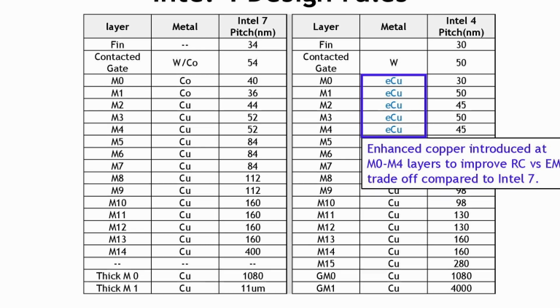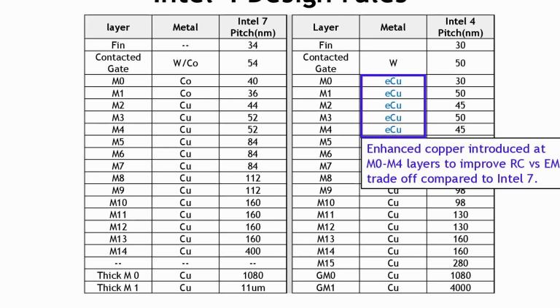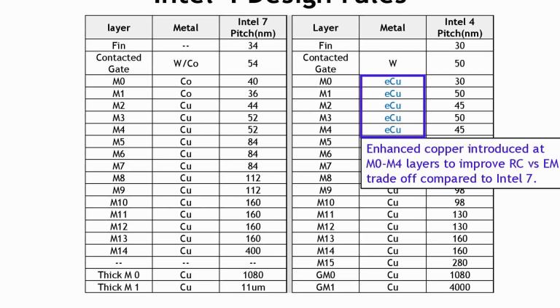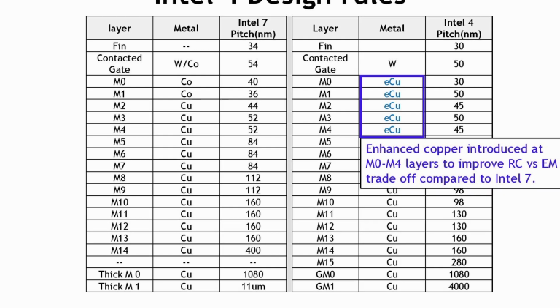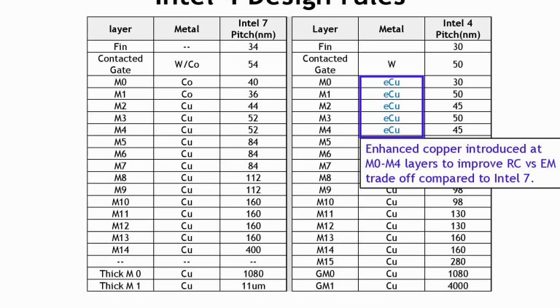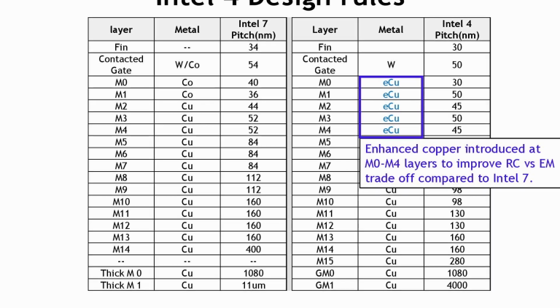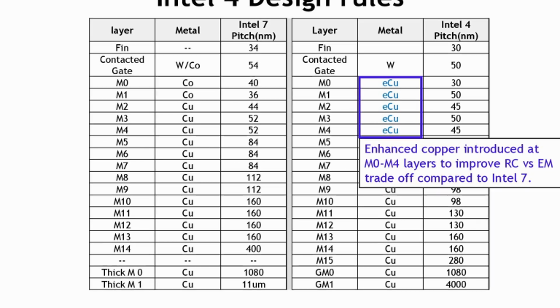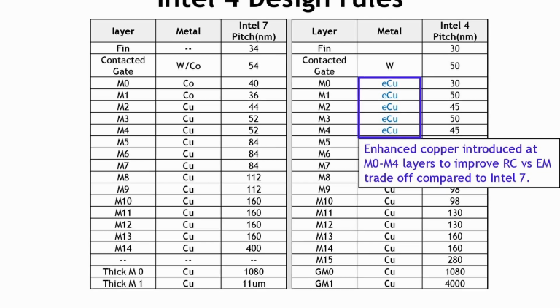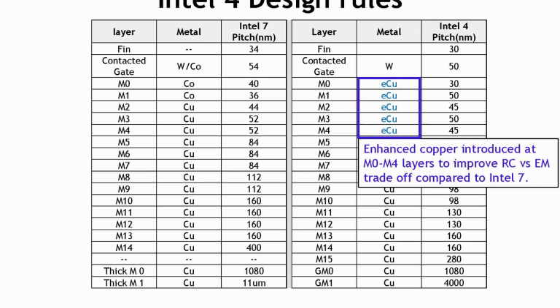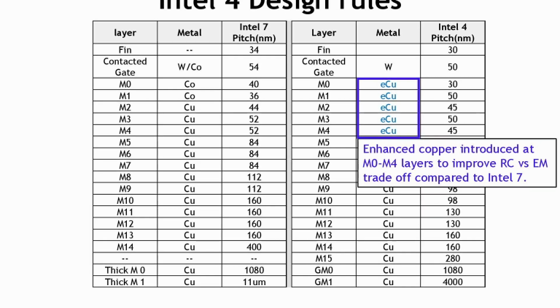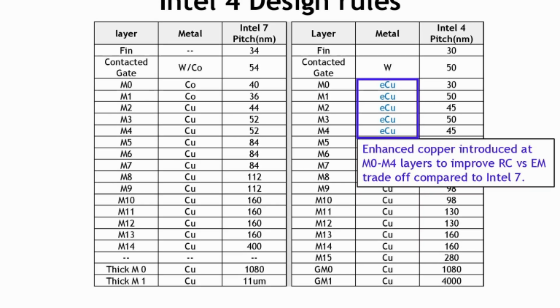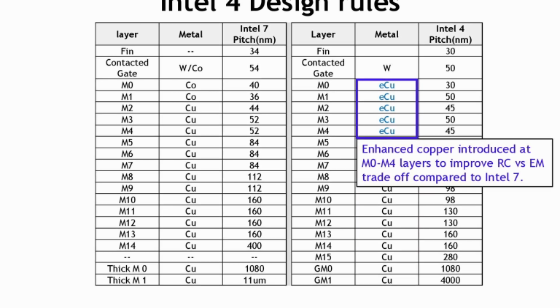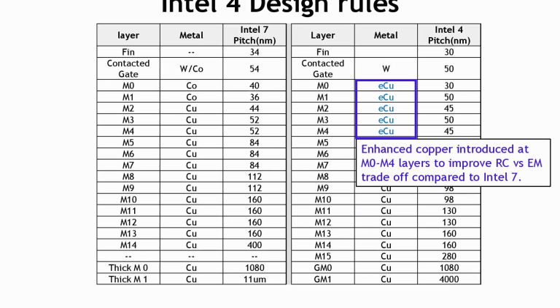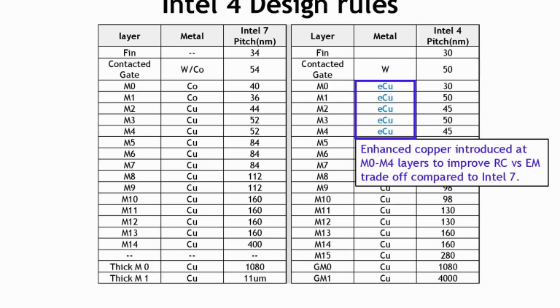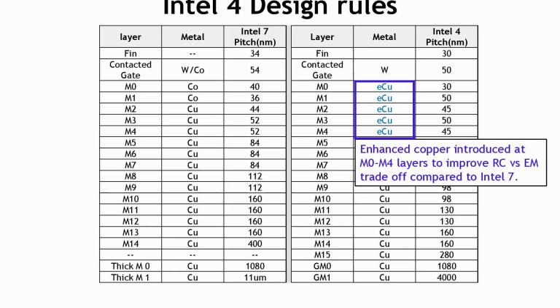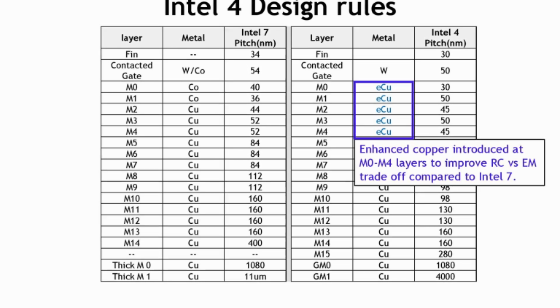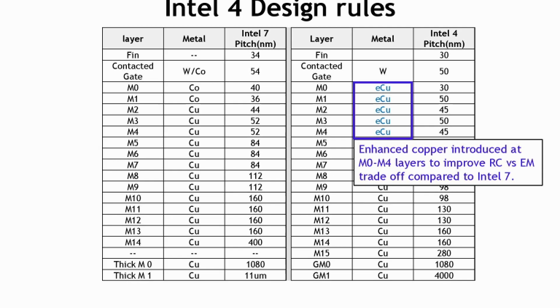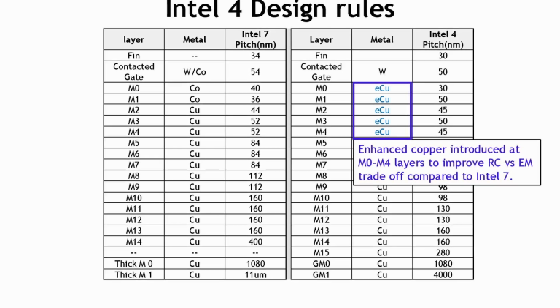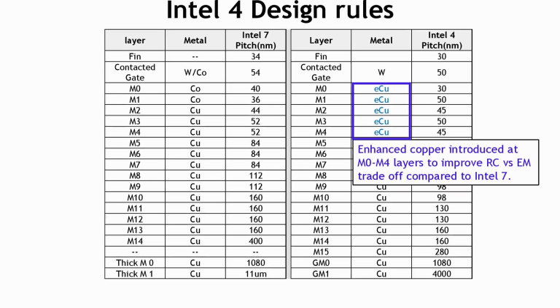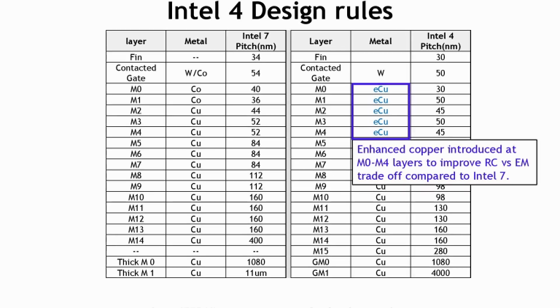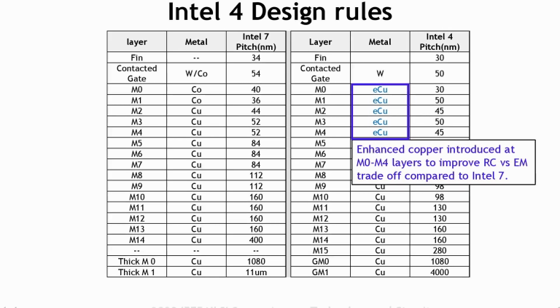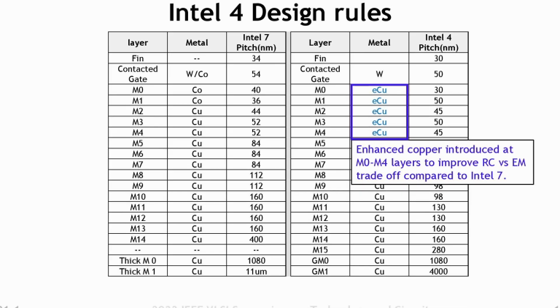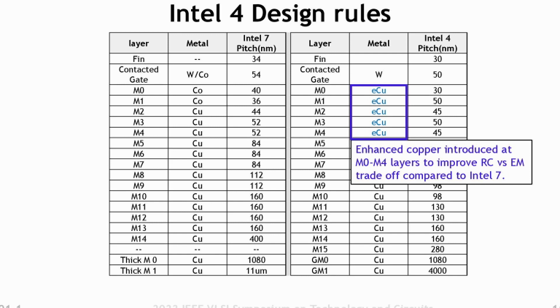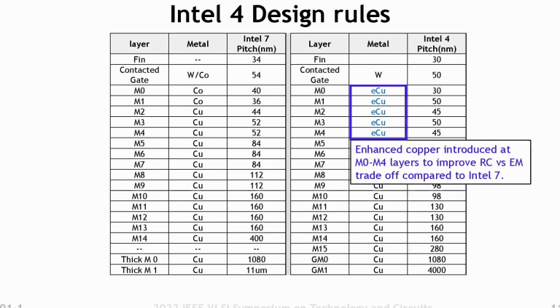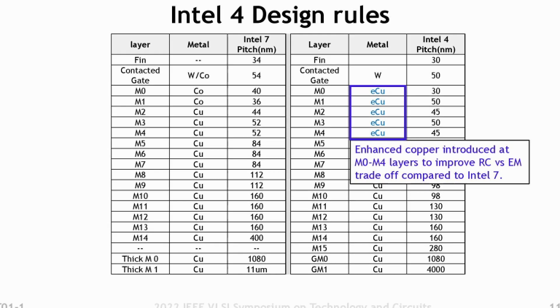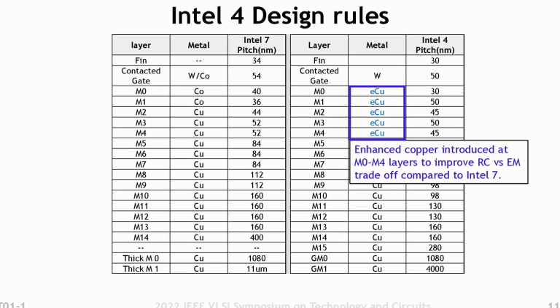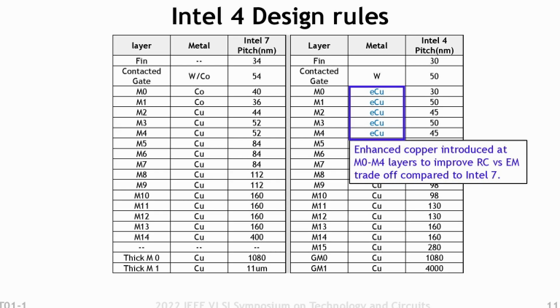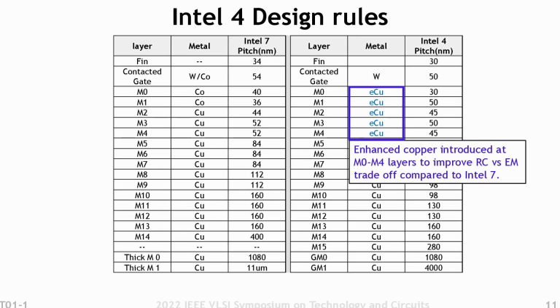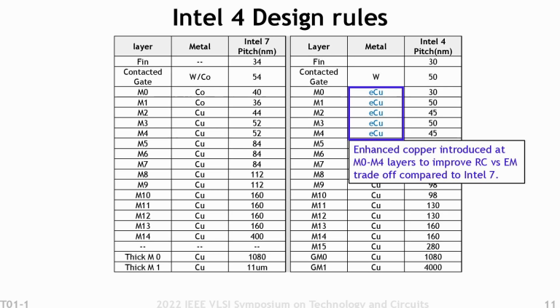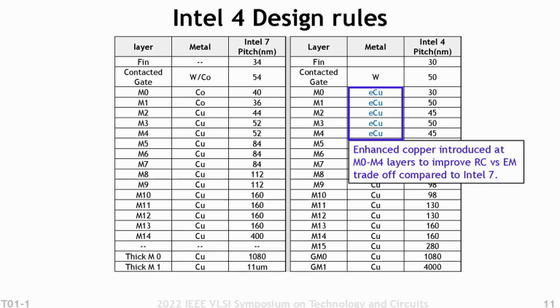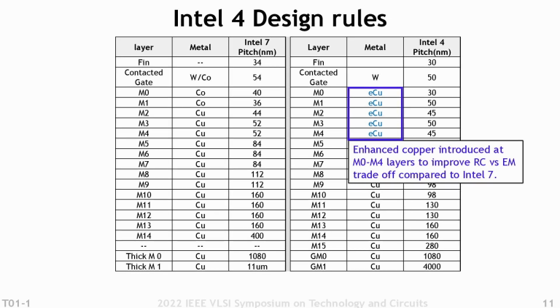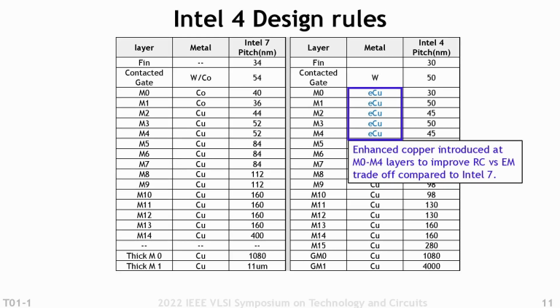As with Alder Lake, the Meteor Lake chips have an x86 hybrid architecture. In this case, we have 6 performance cores and 8 efficiency cores.